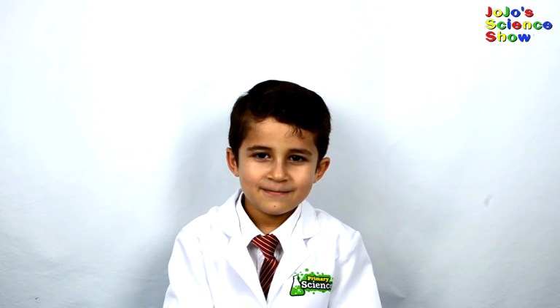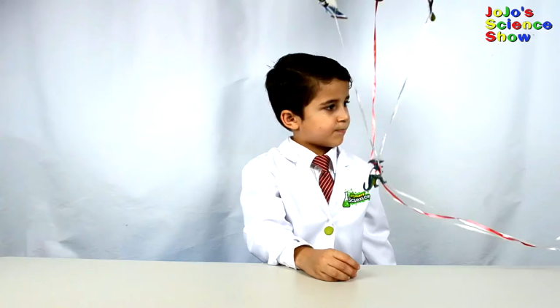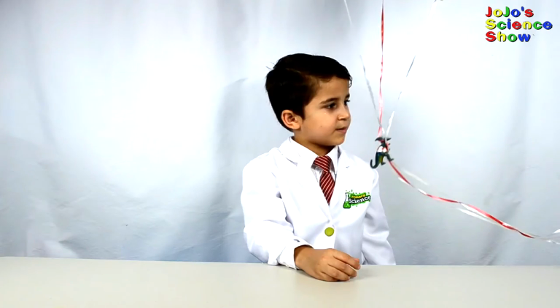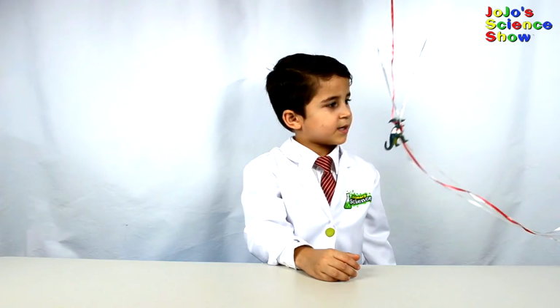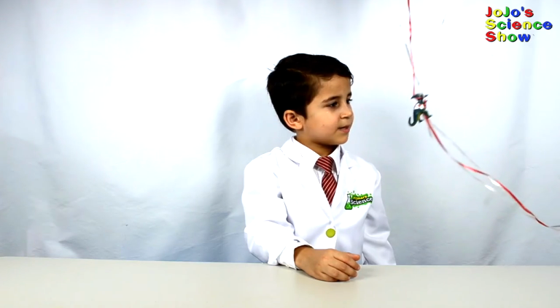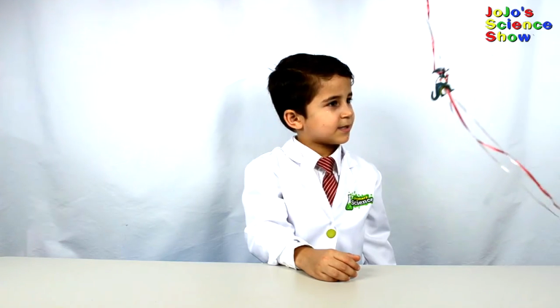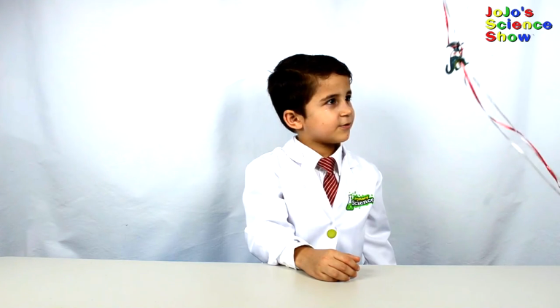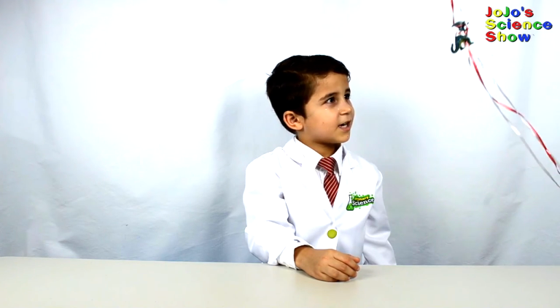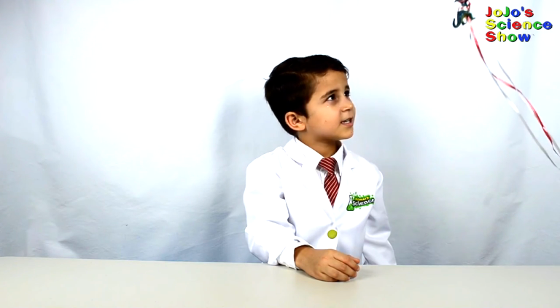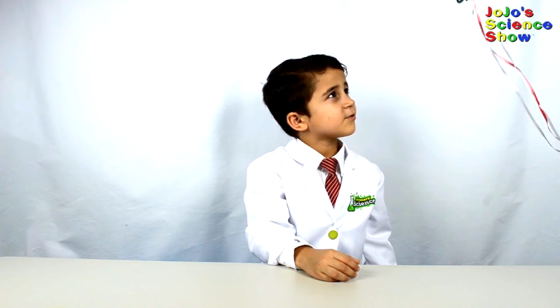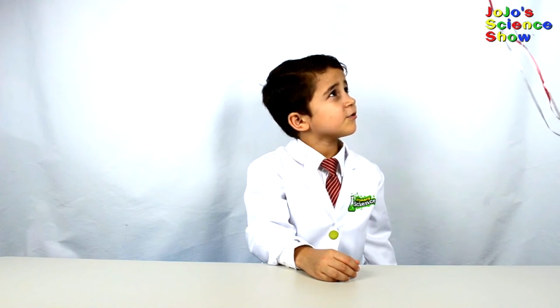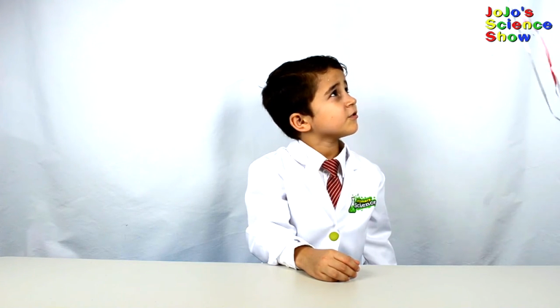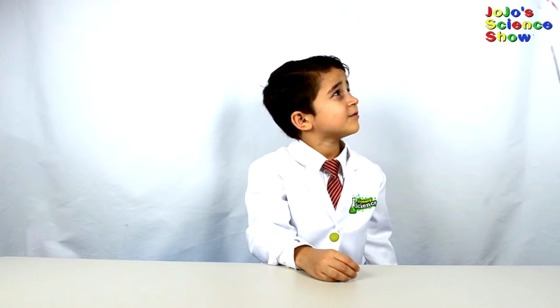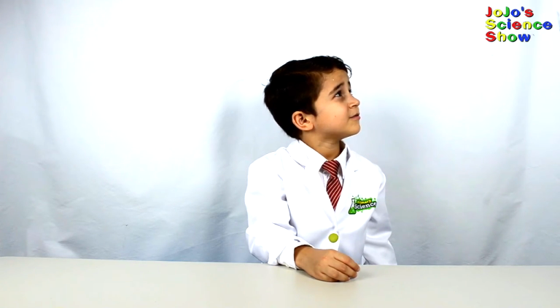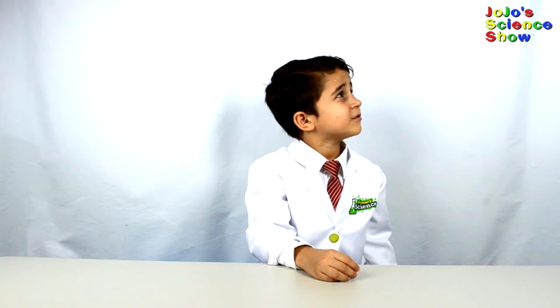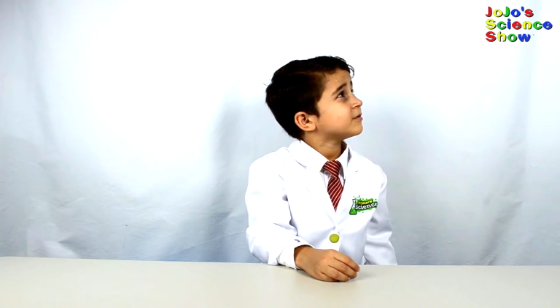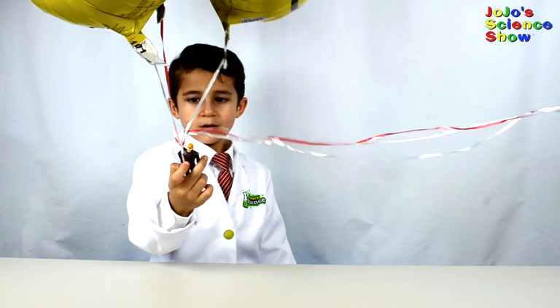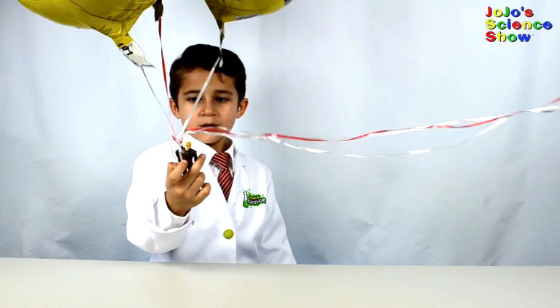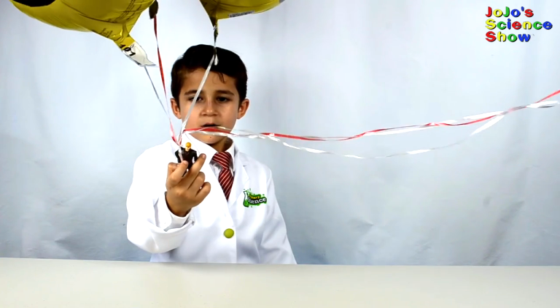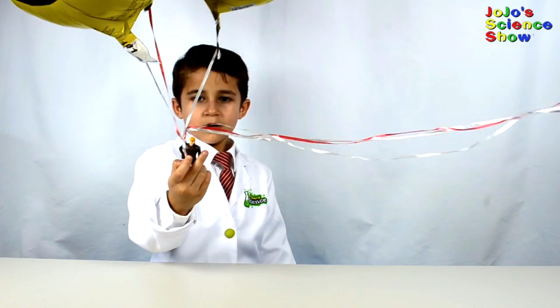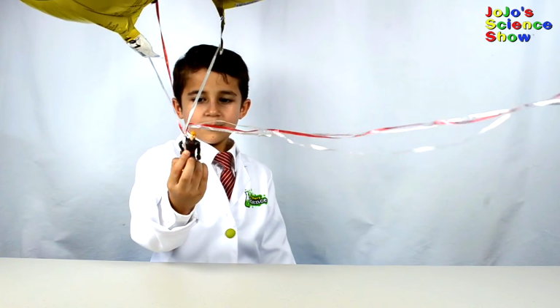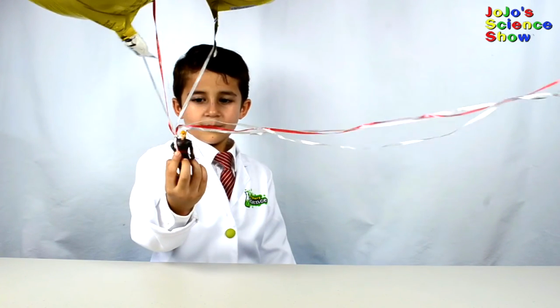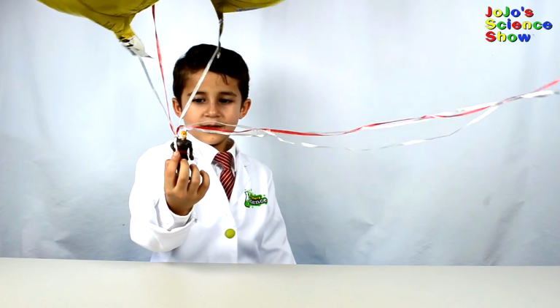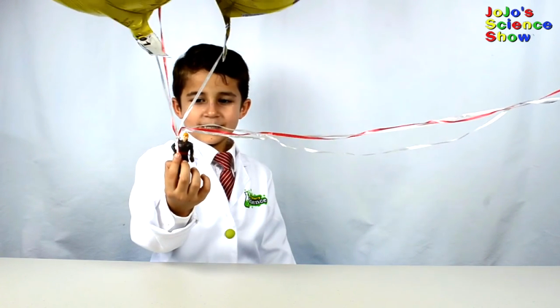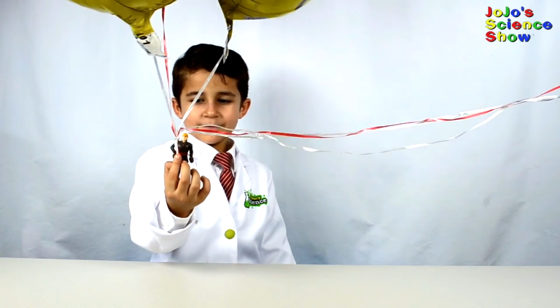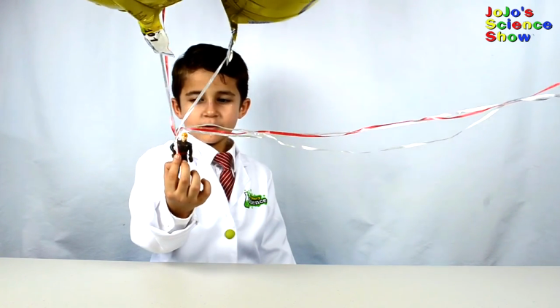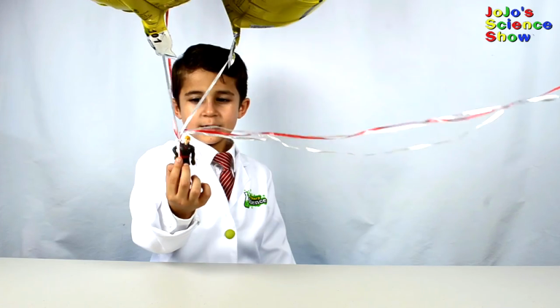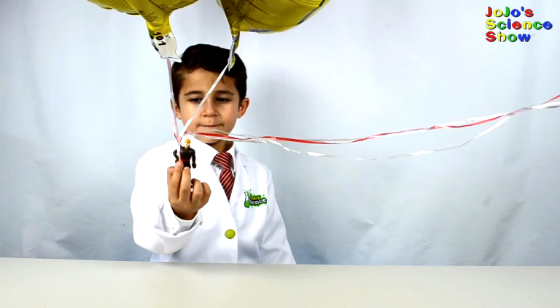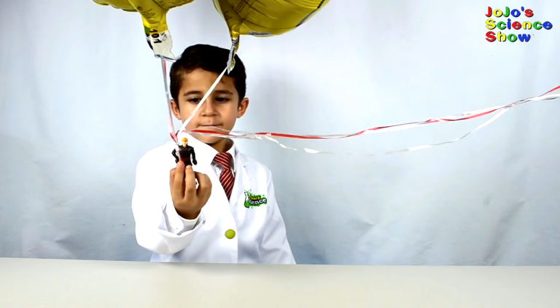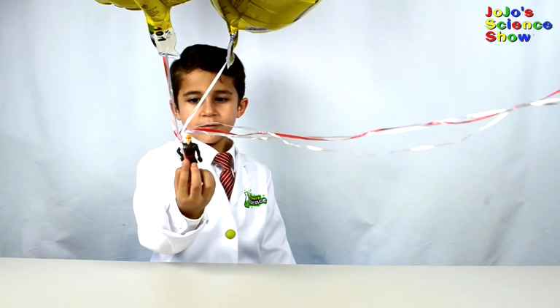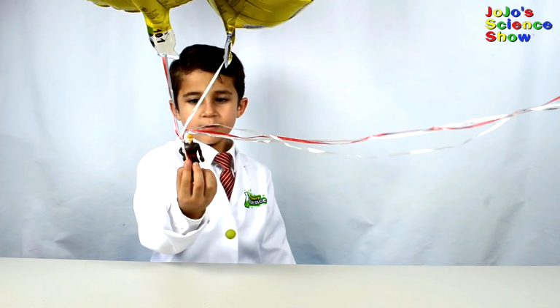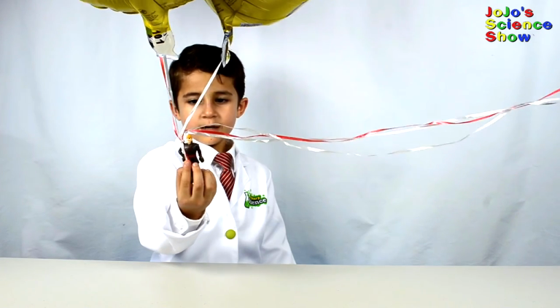Bye-bye, Mr. Dinosaur! Let's see if Kristoff will float away.